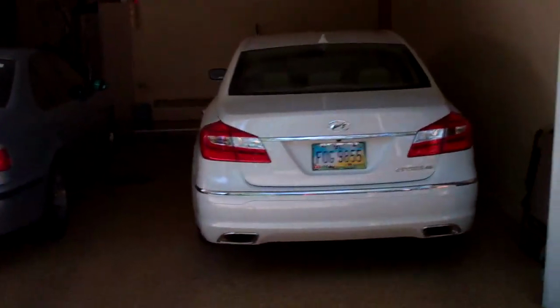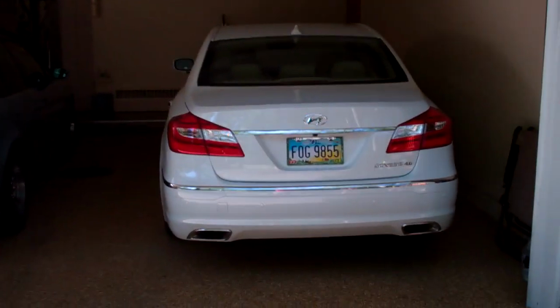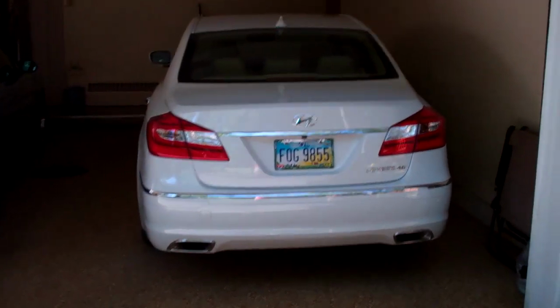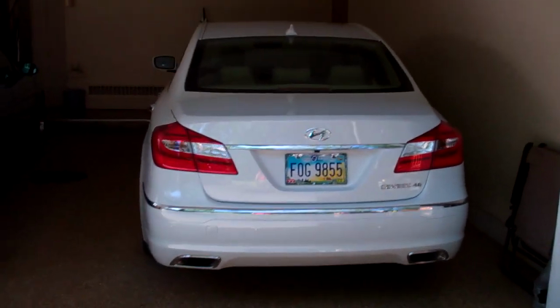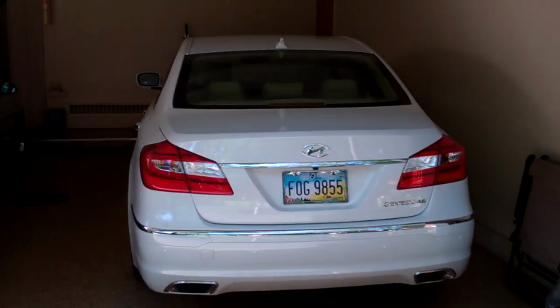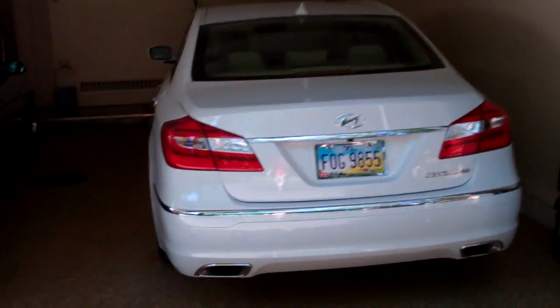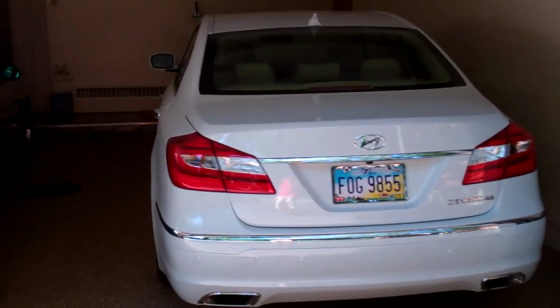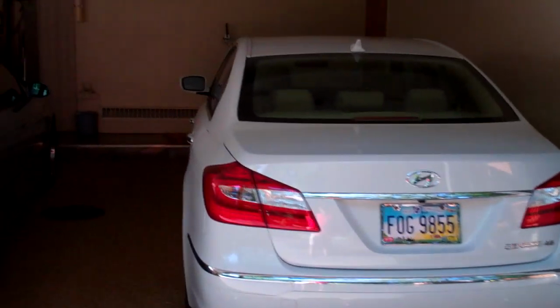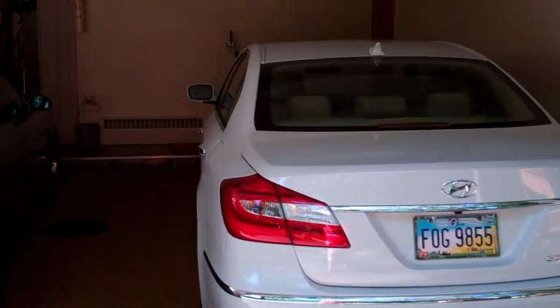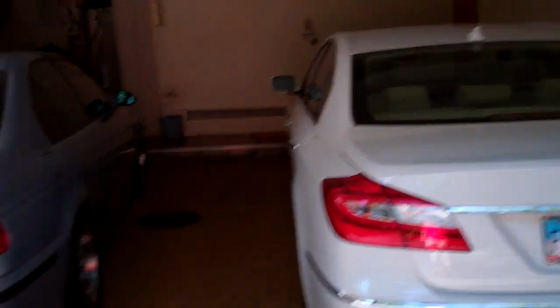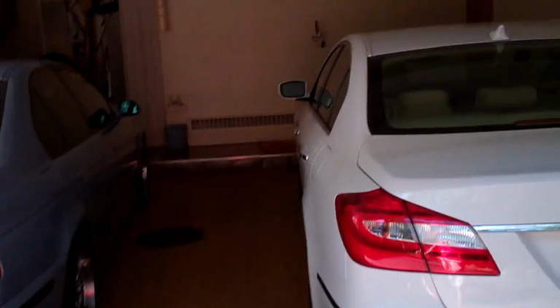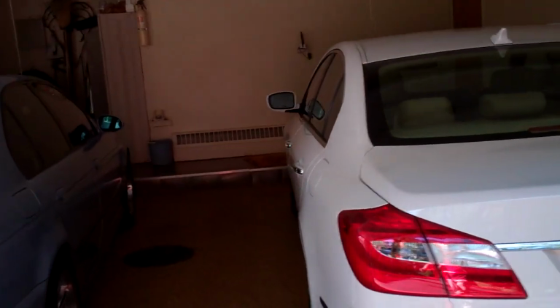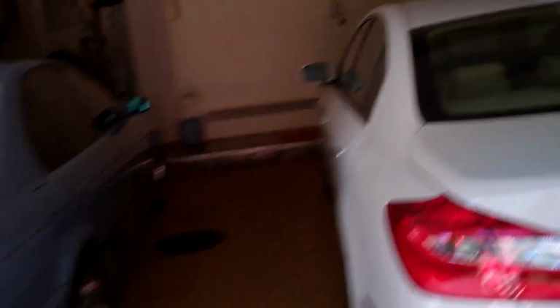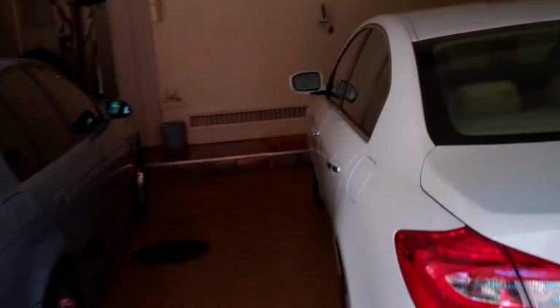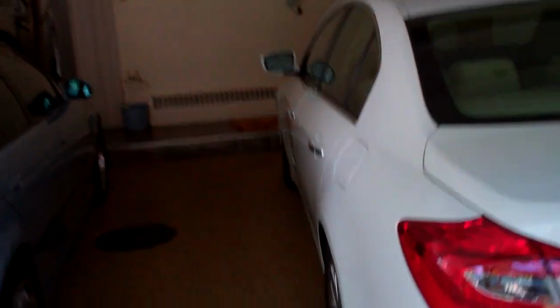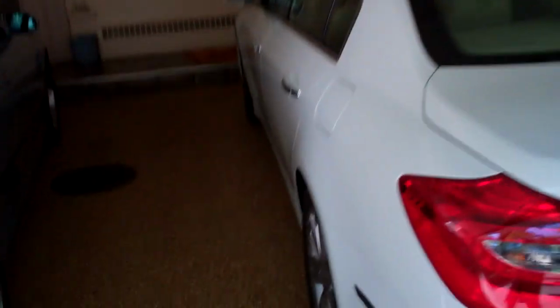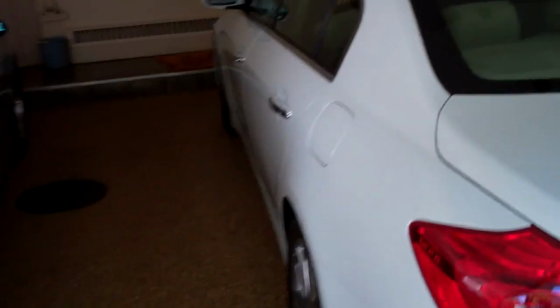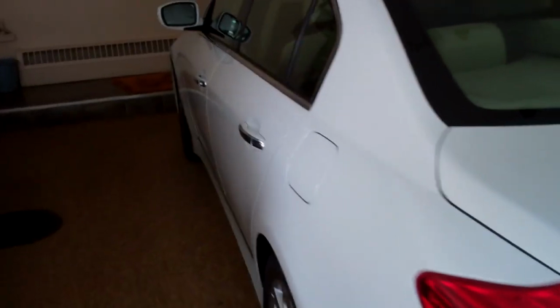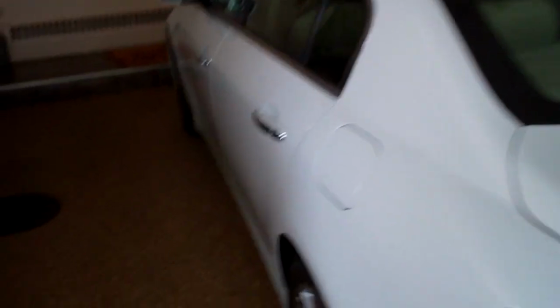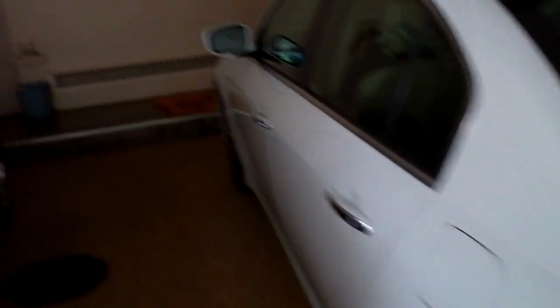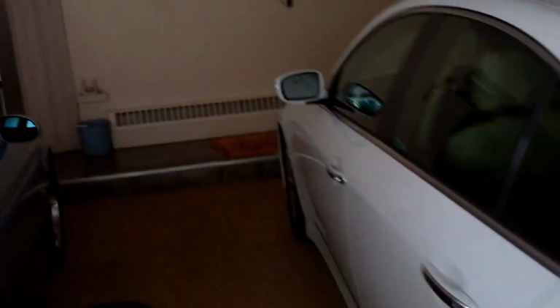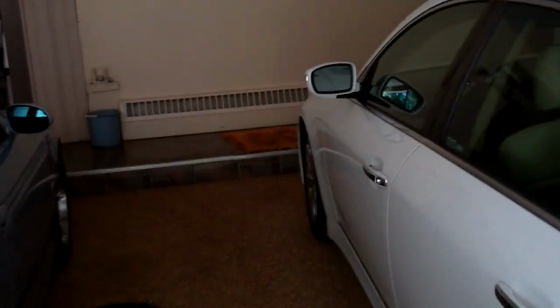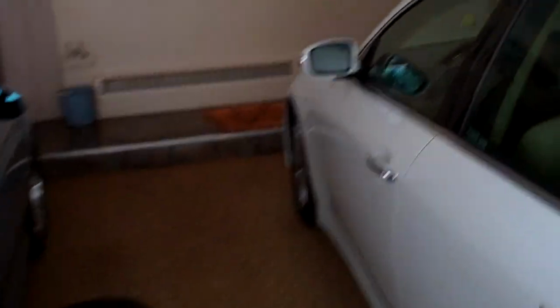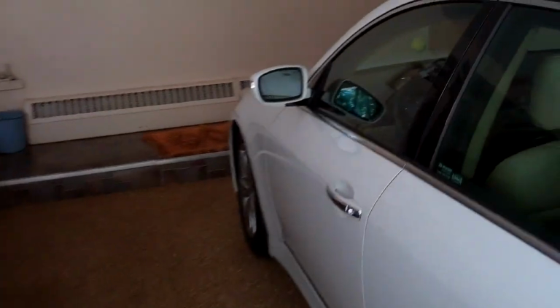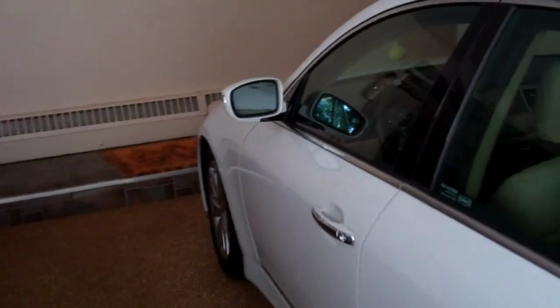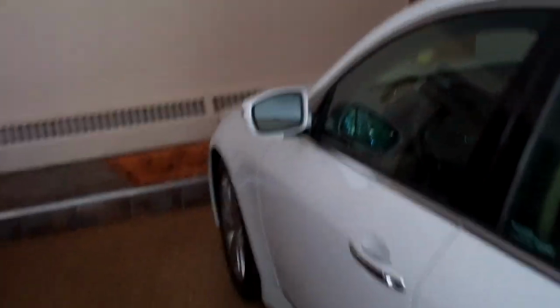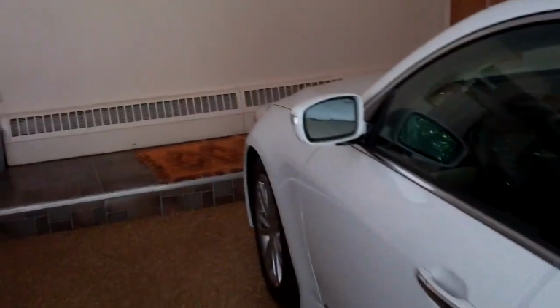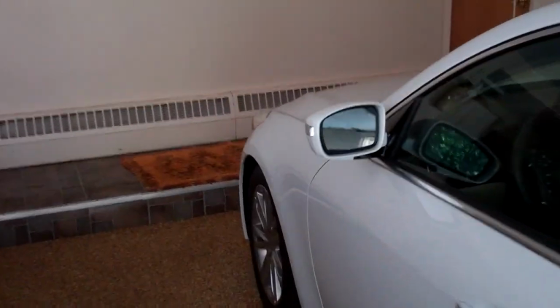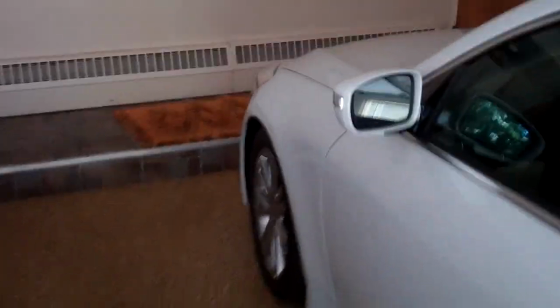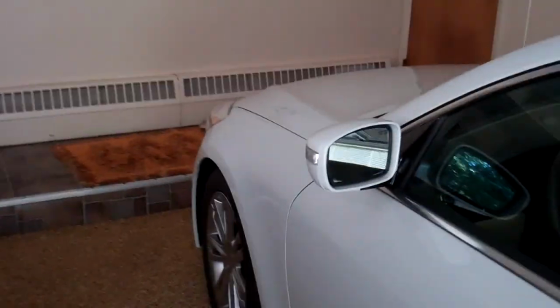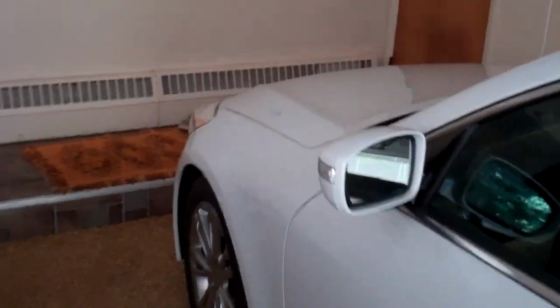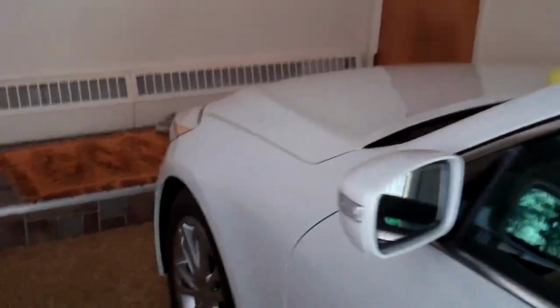The Genesis is filthy after yesterday's little escapade up to Legacy Village, so we're going to pull it out now and clean it up.